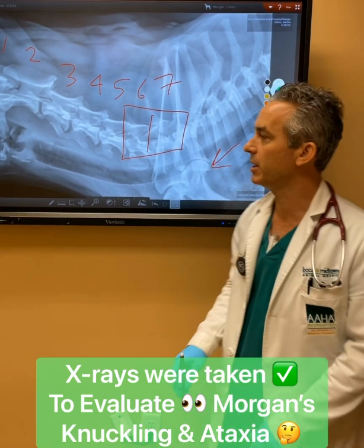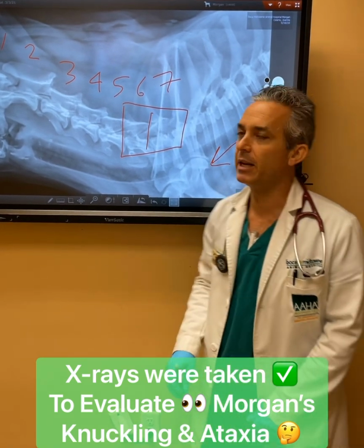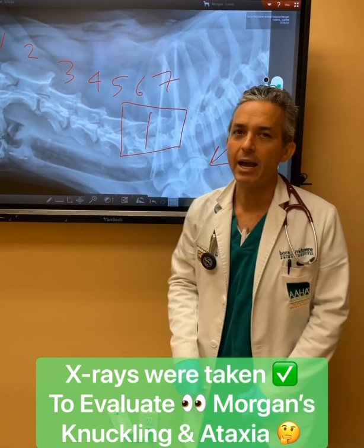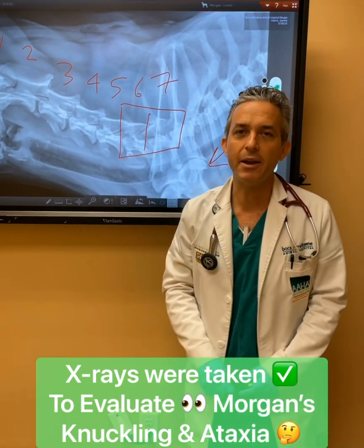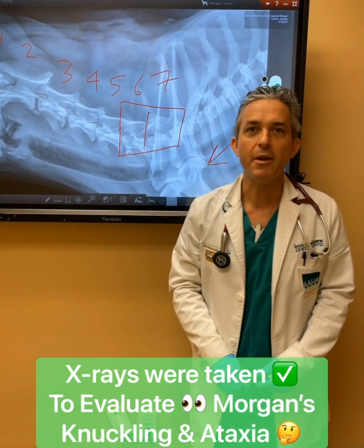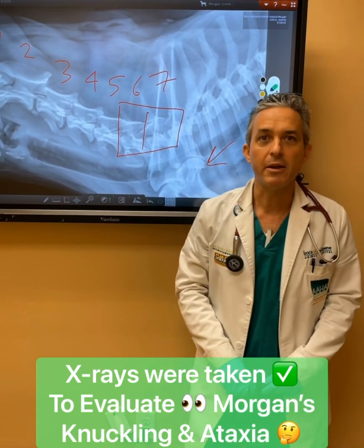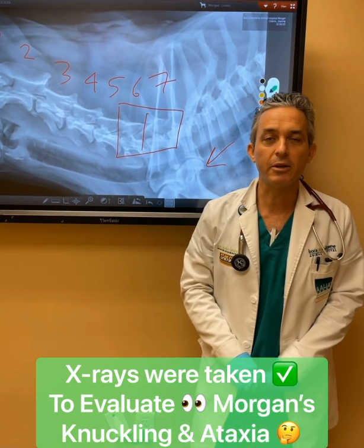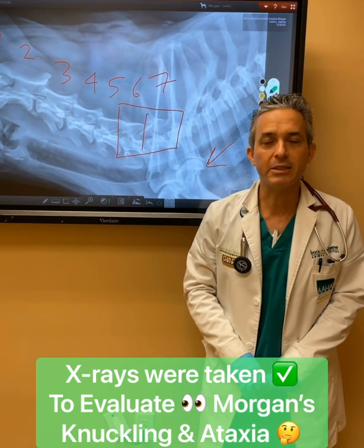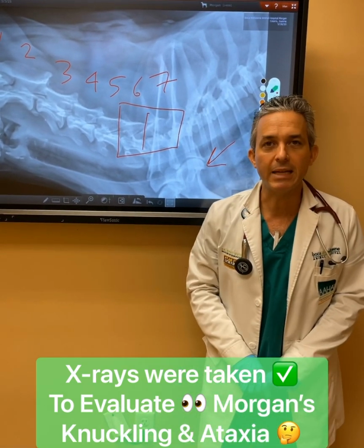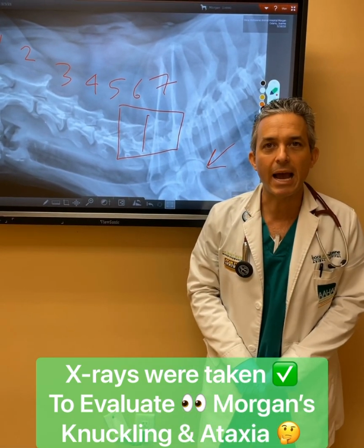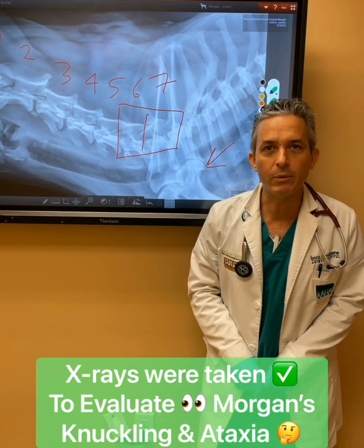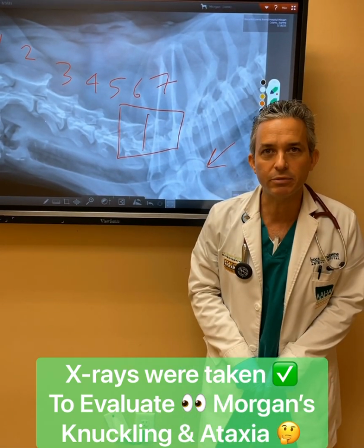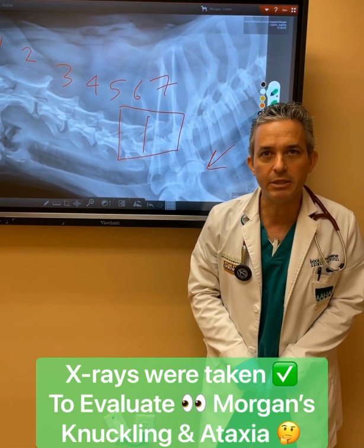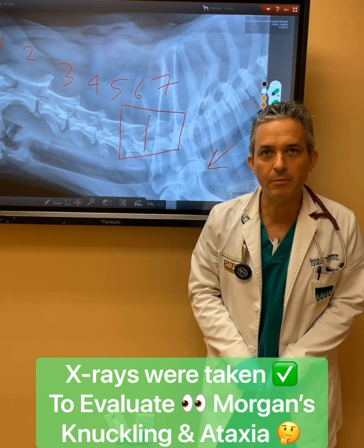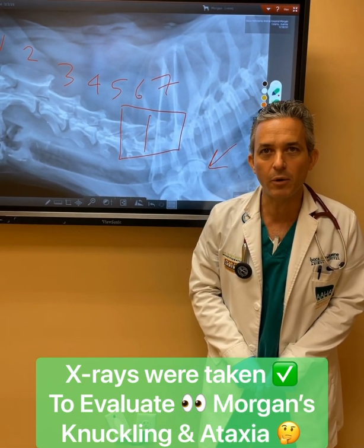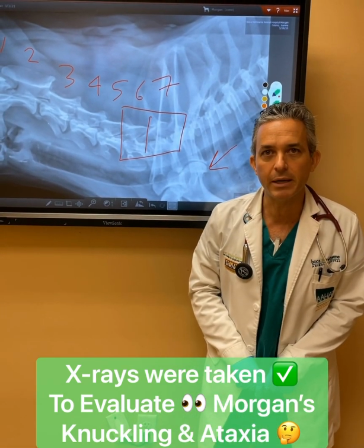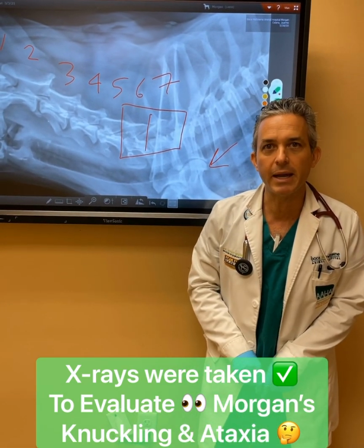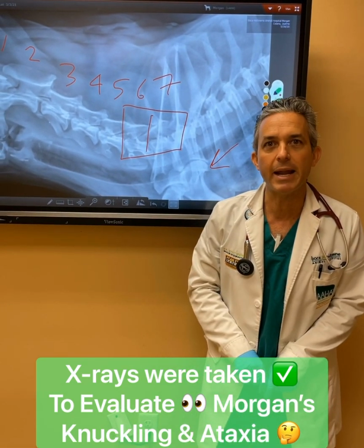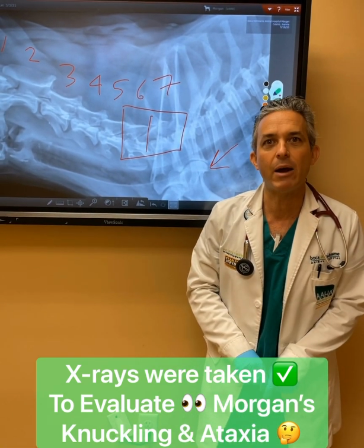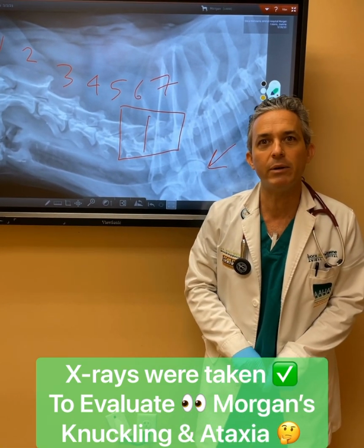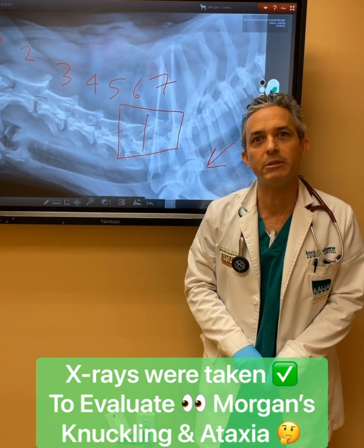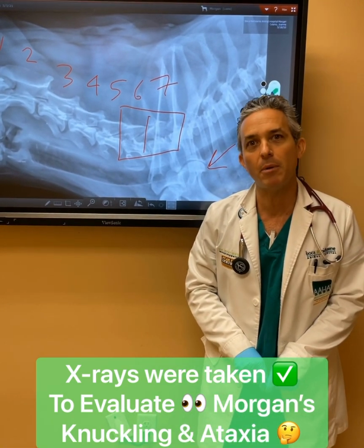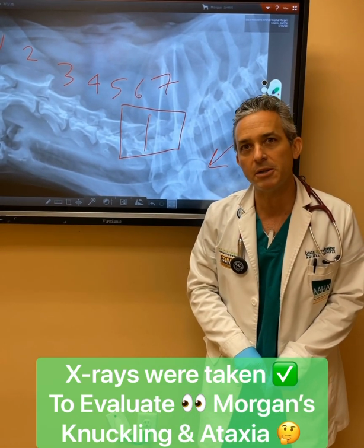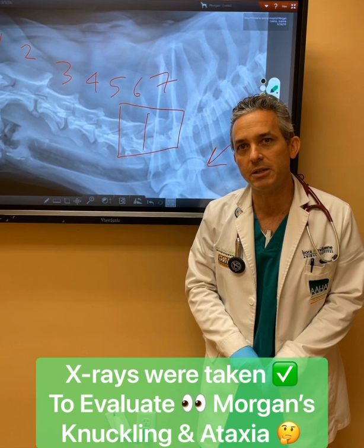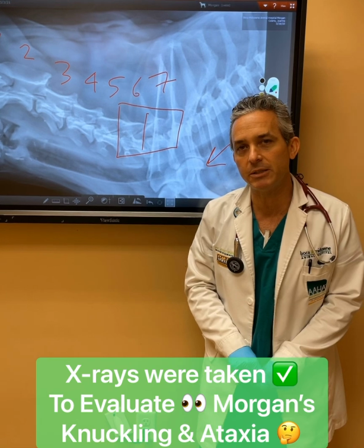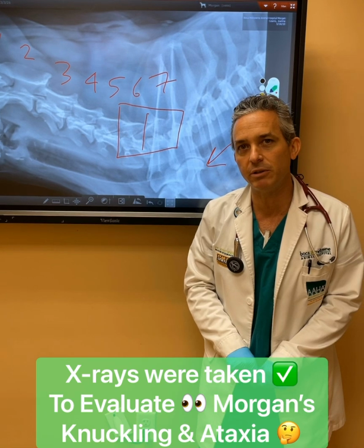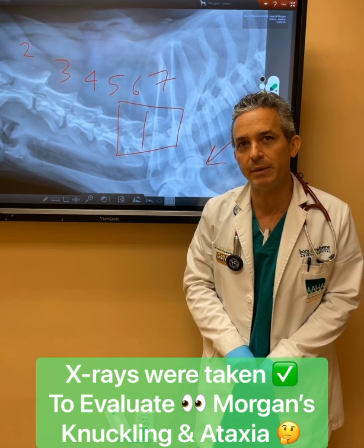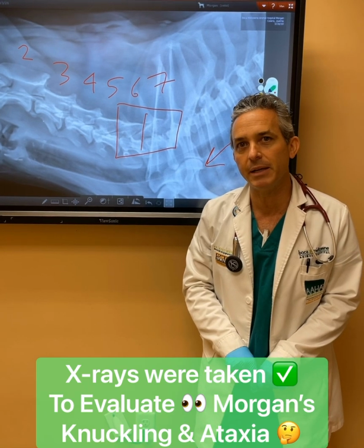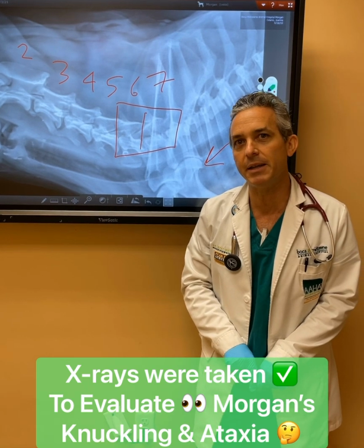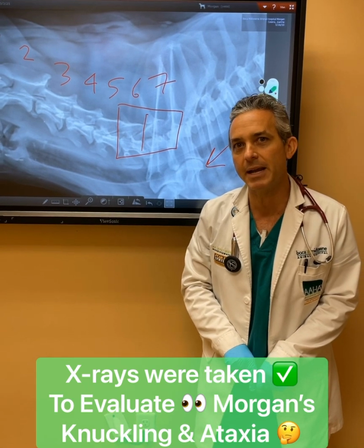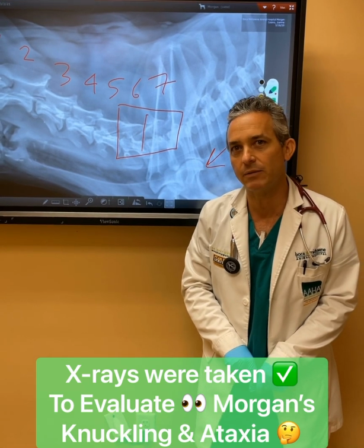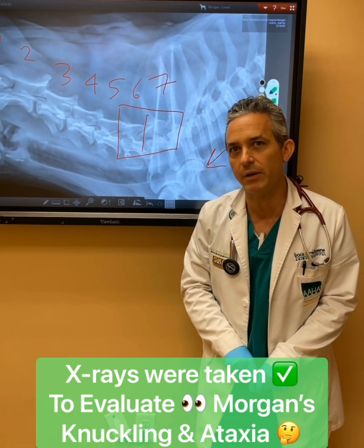You're going to see how we treated Morgan and how he responded to his treatment in the next video.